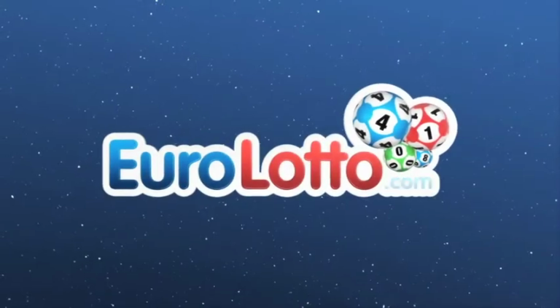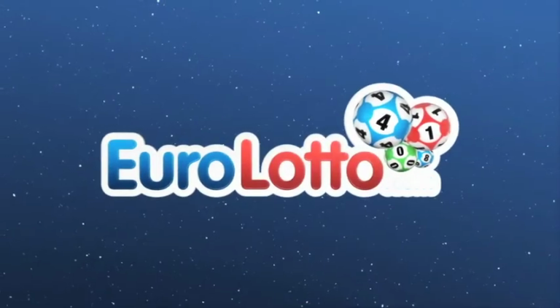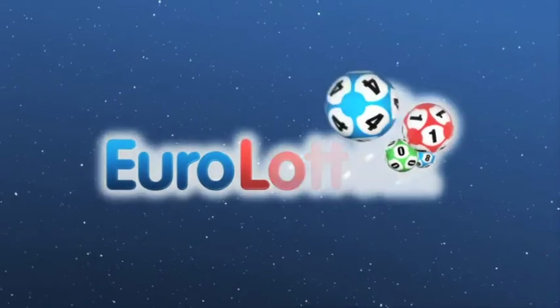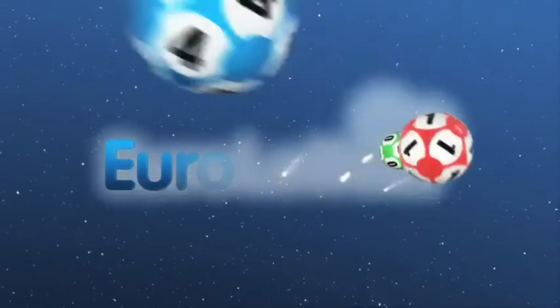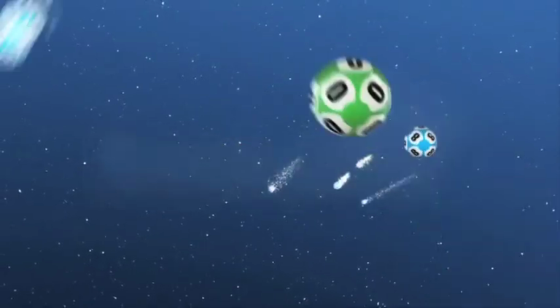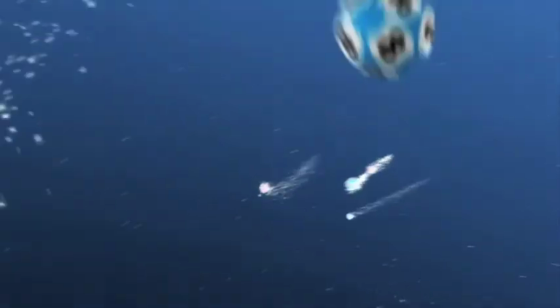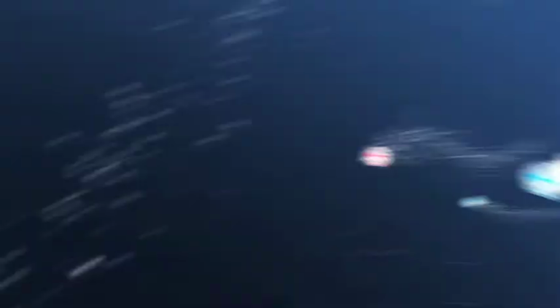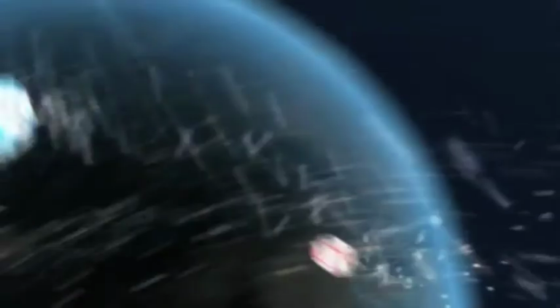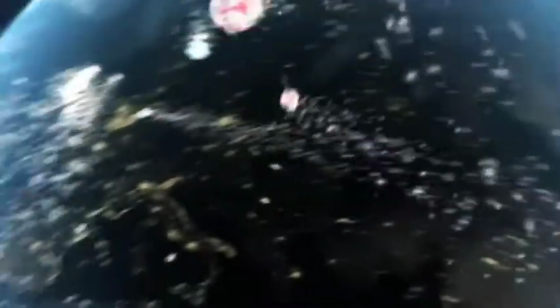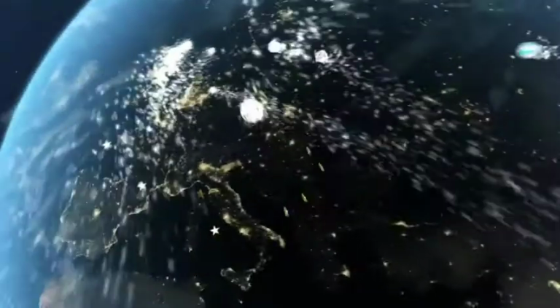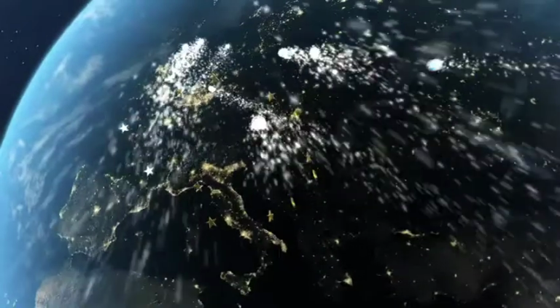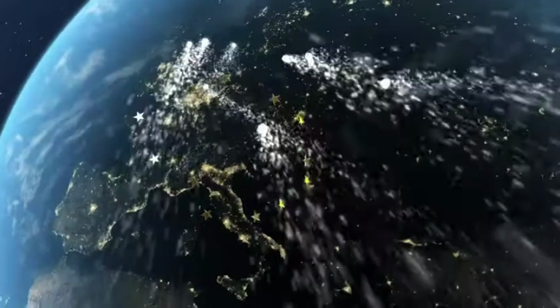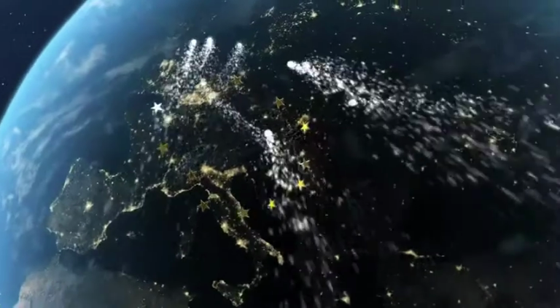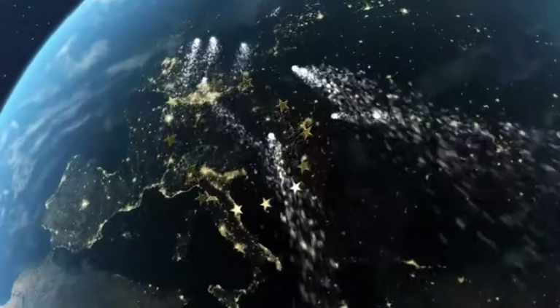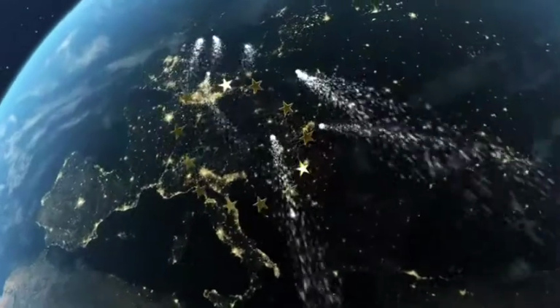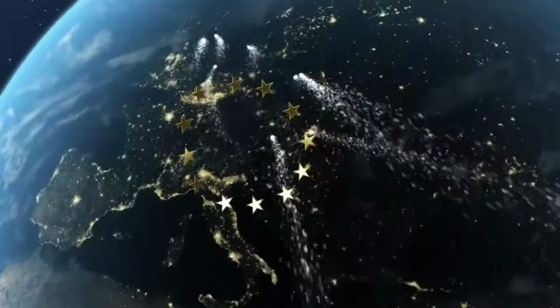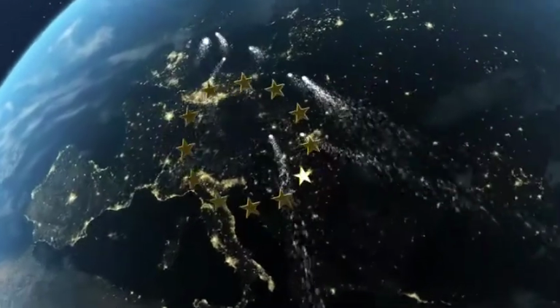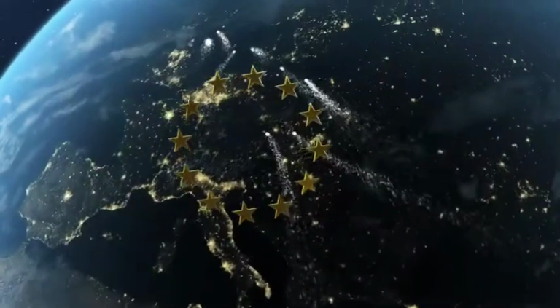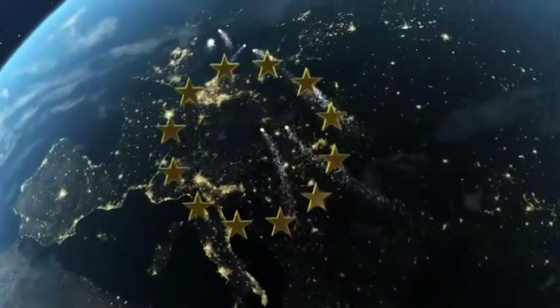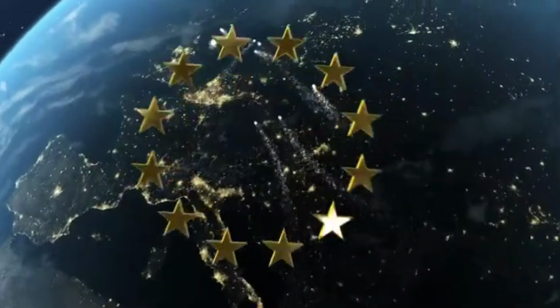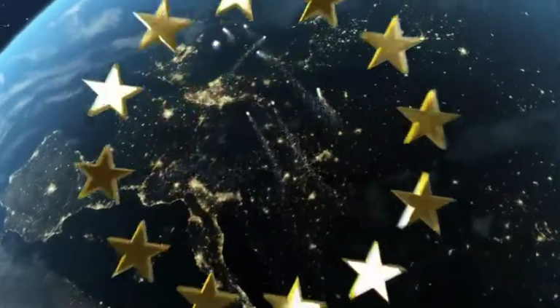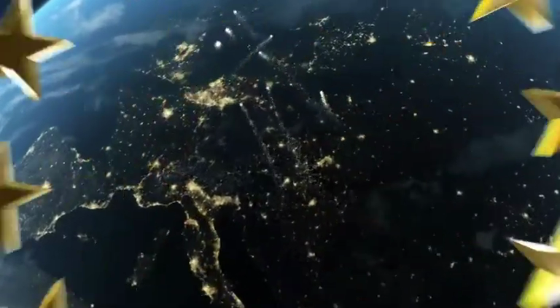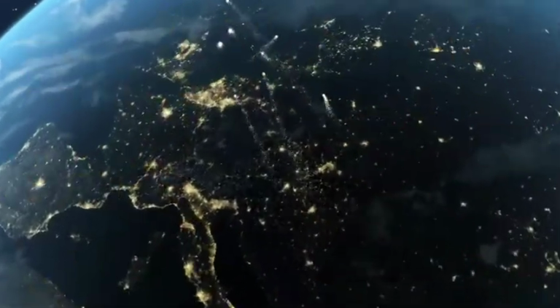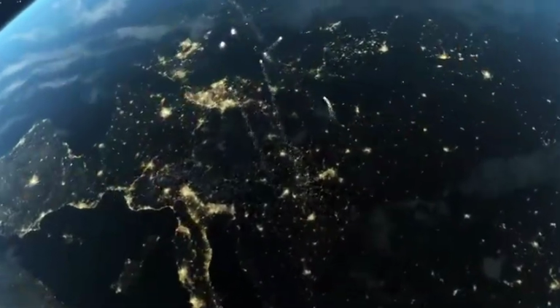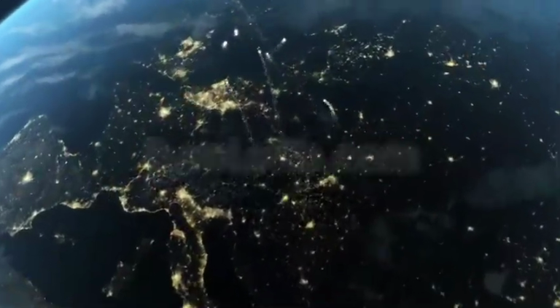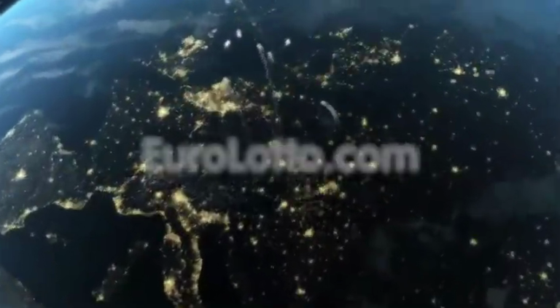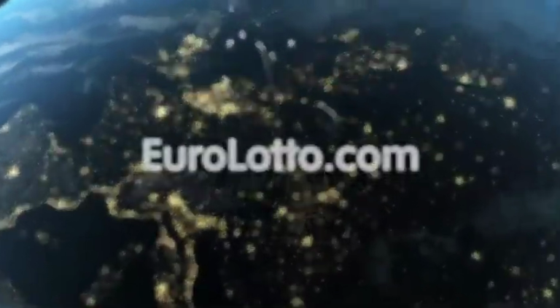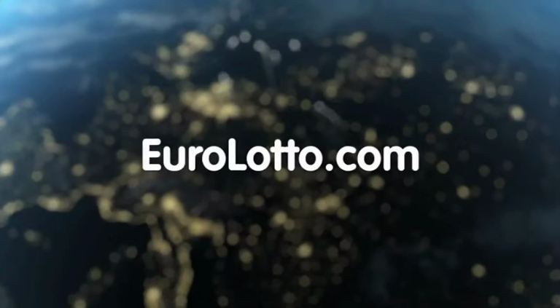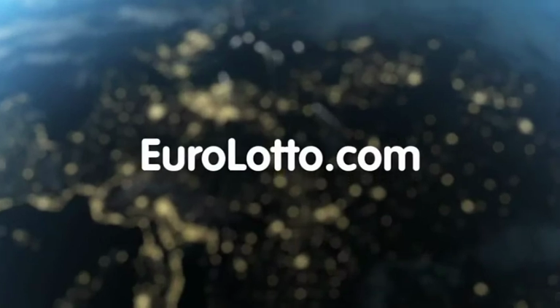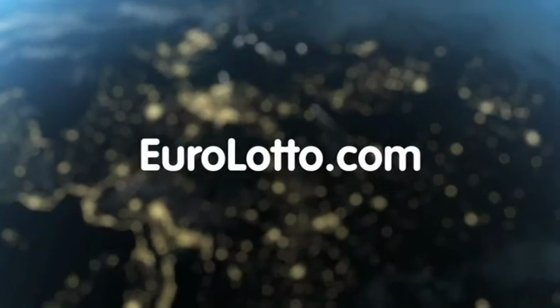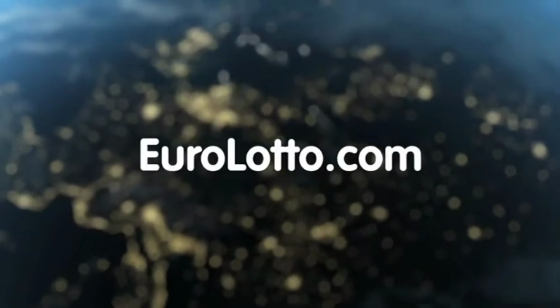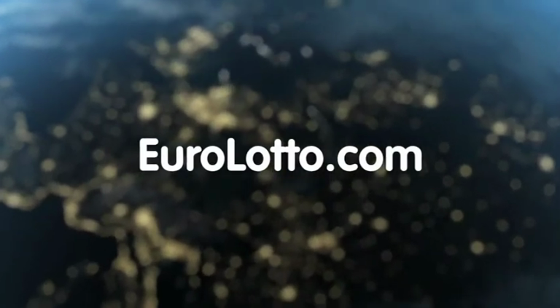That's it from Euro Lotto for today. We hope tonight has been a lucky one for you and look forward to seeing you again tomorrow. Same time, same place.